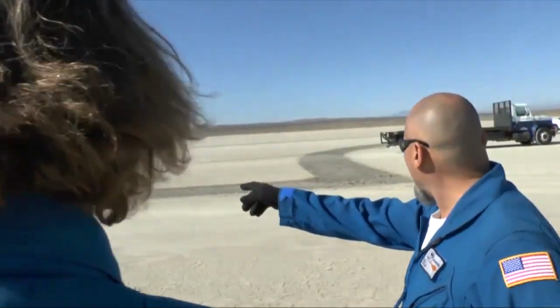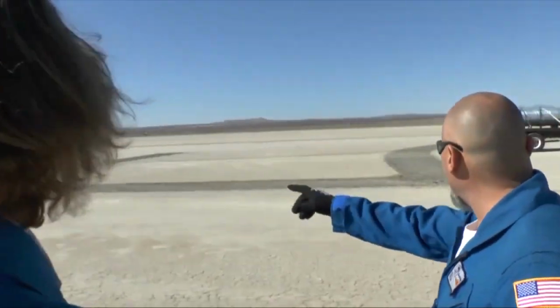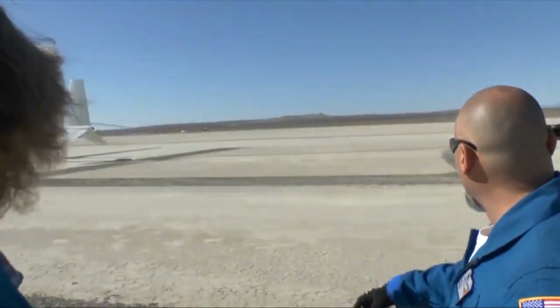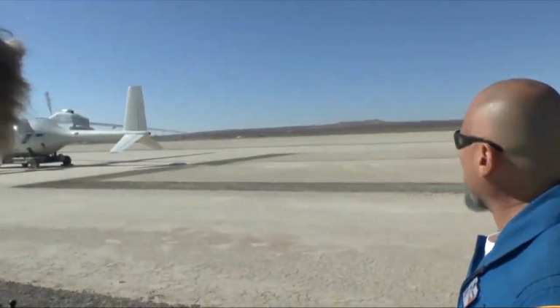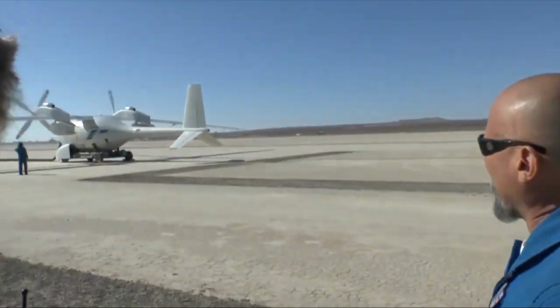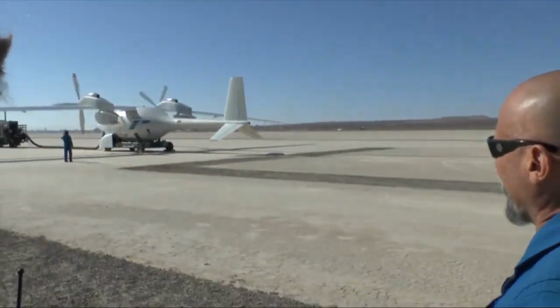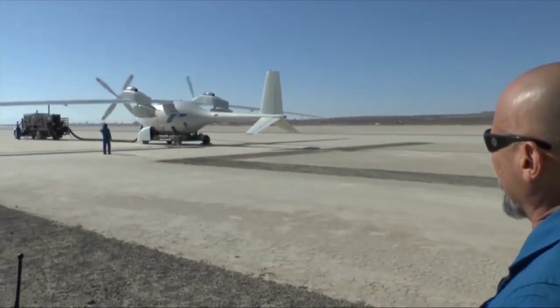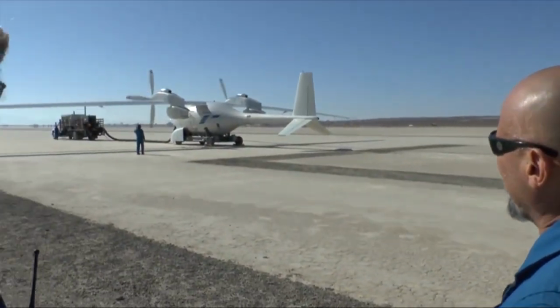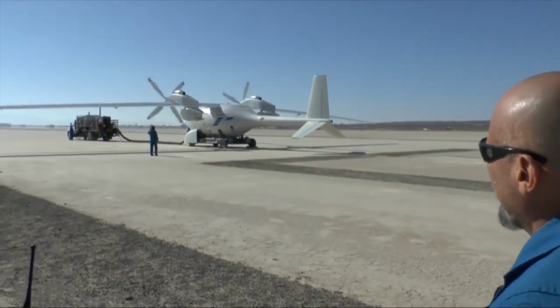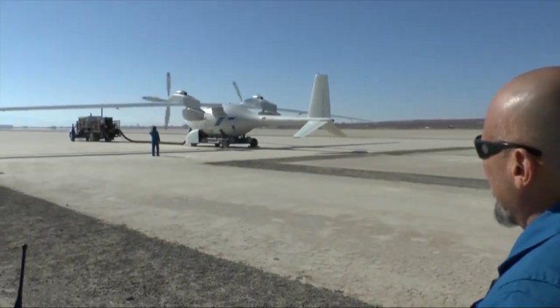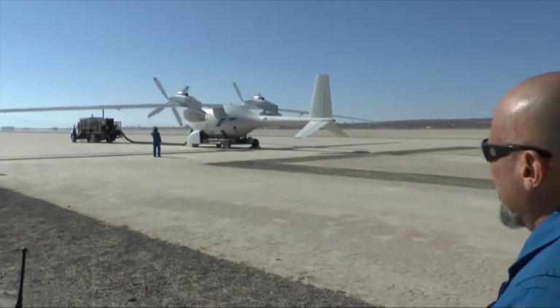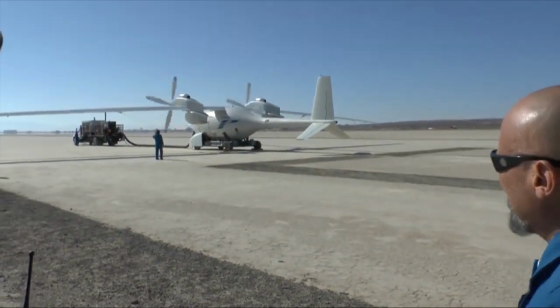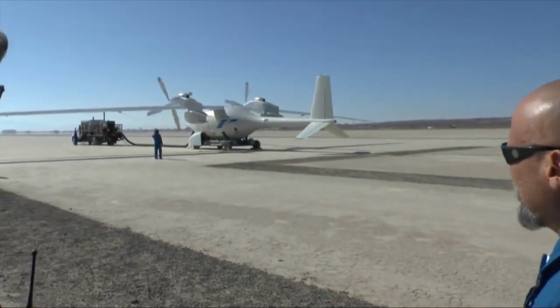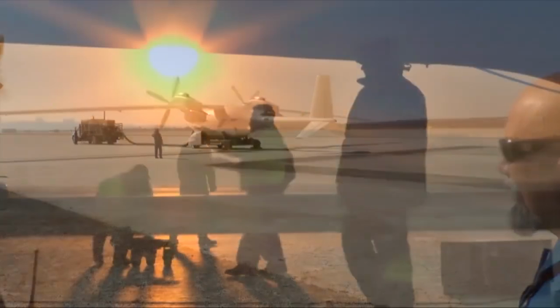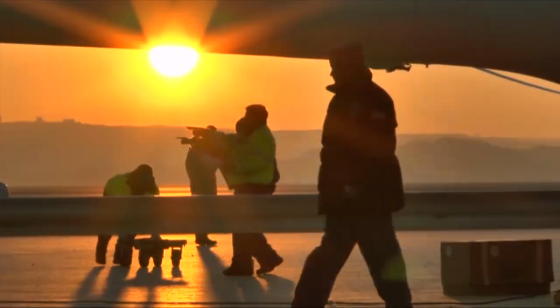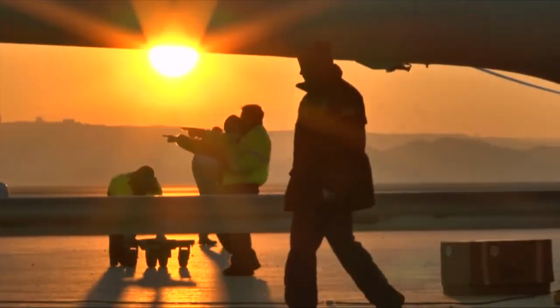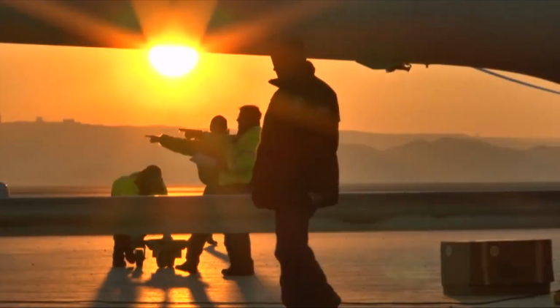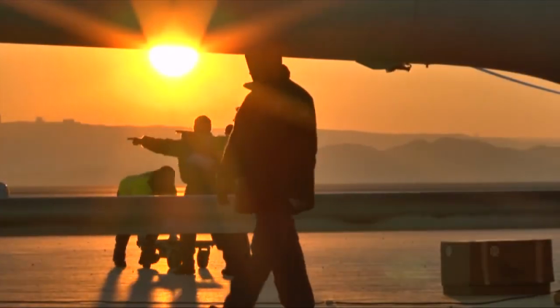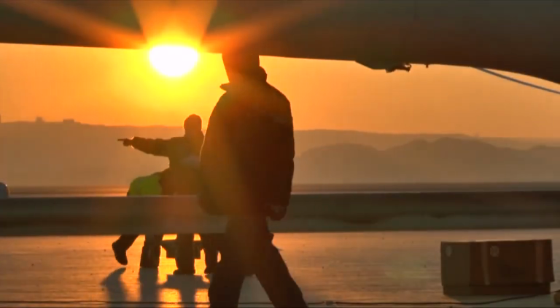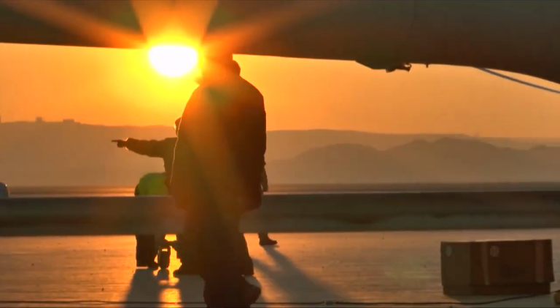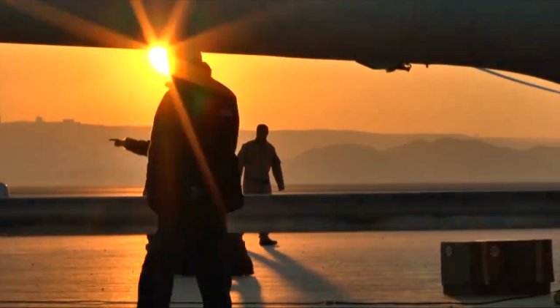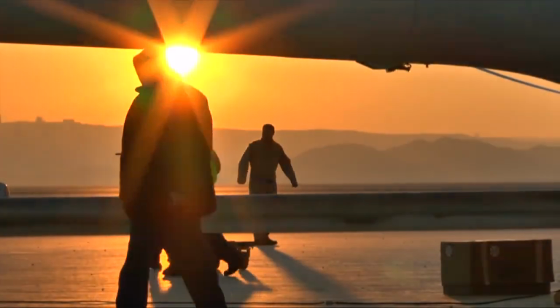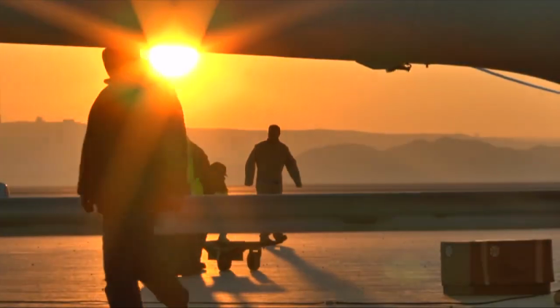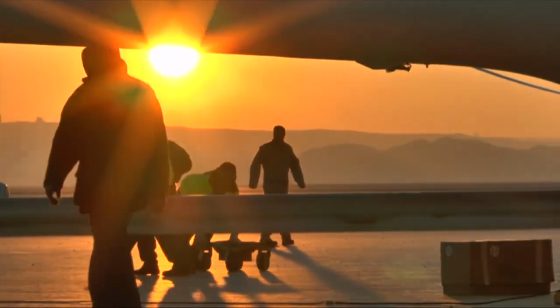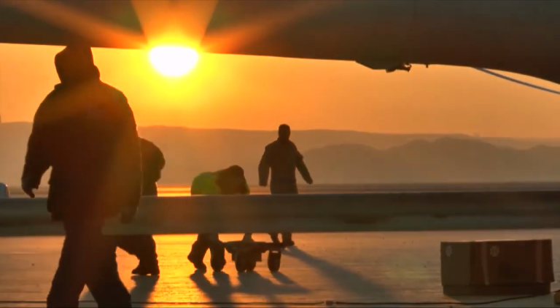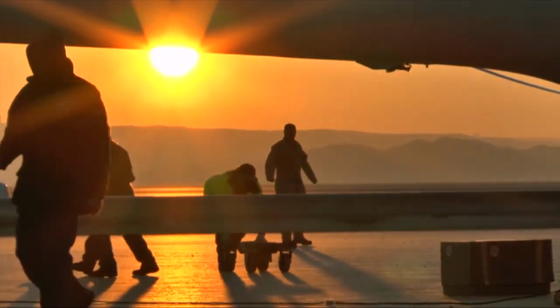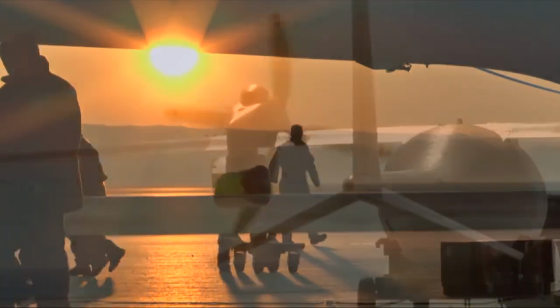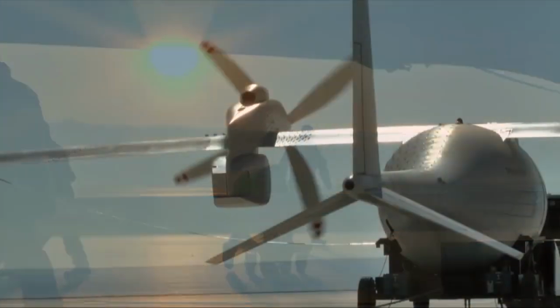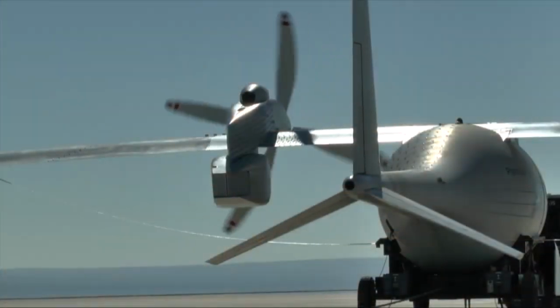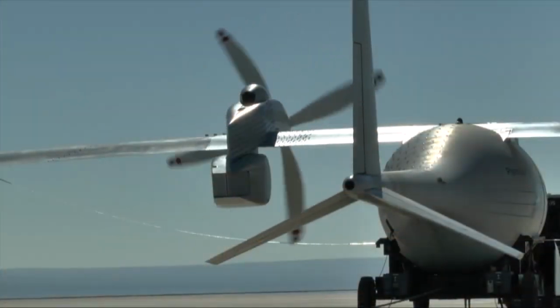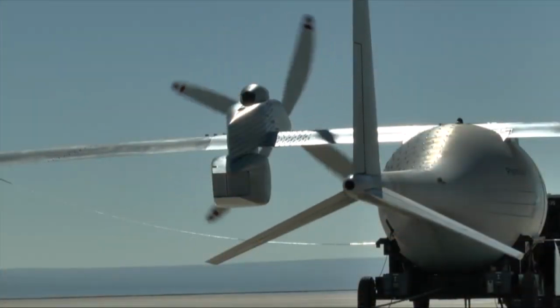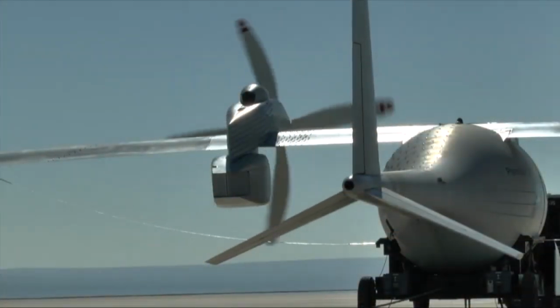With its future missions of high-altitude, long endurance, intelligence, surveillance, reconnaissance, and communications never more important.